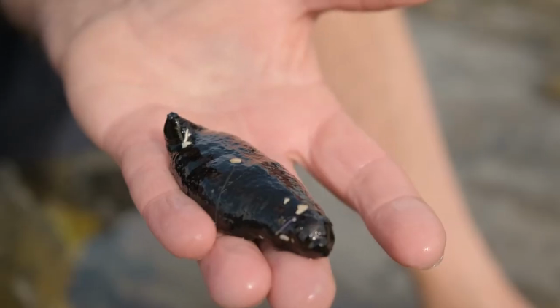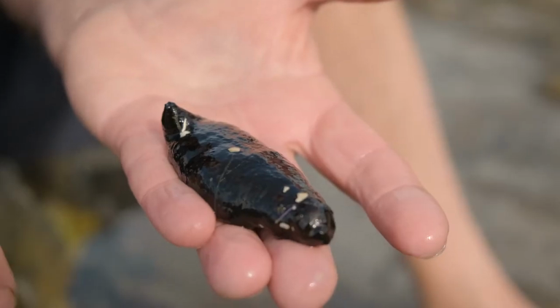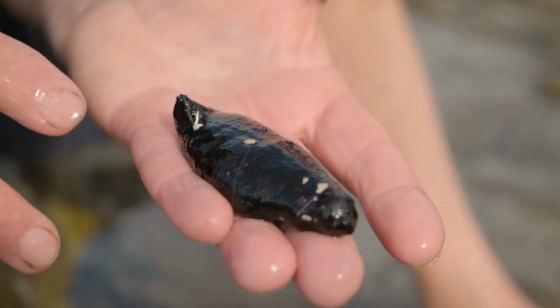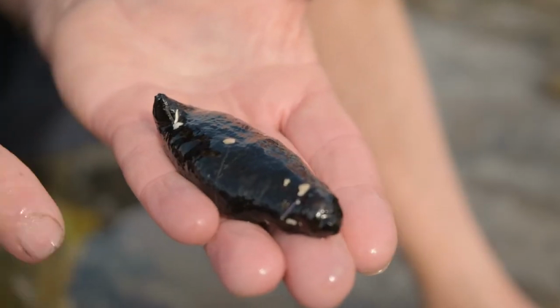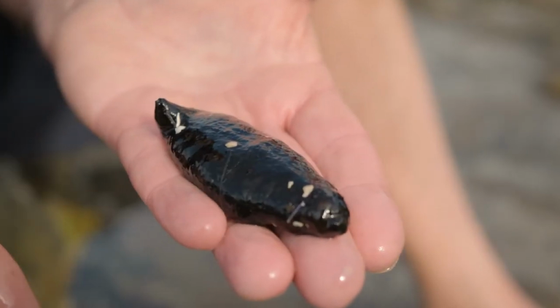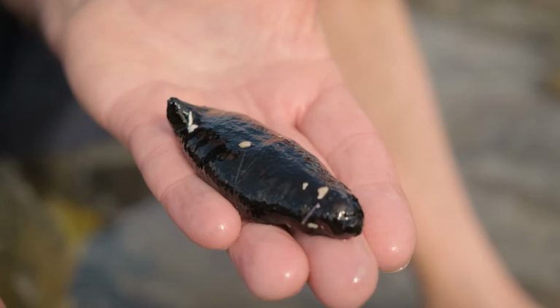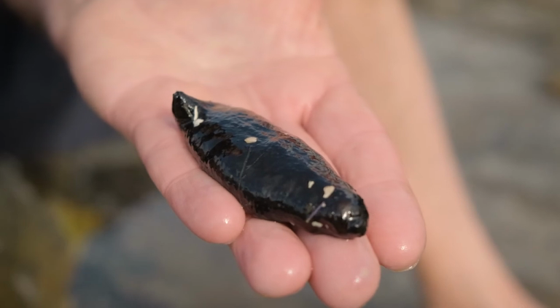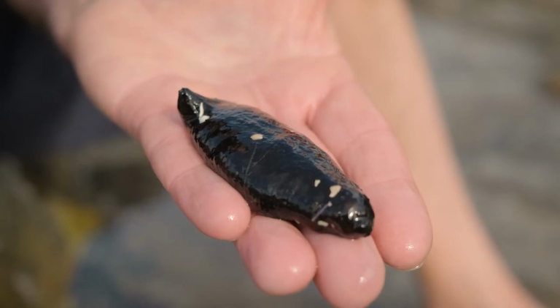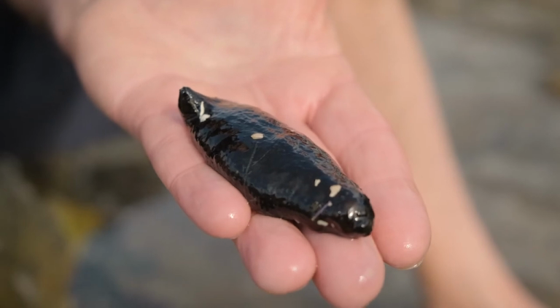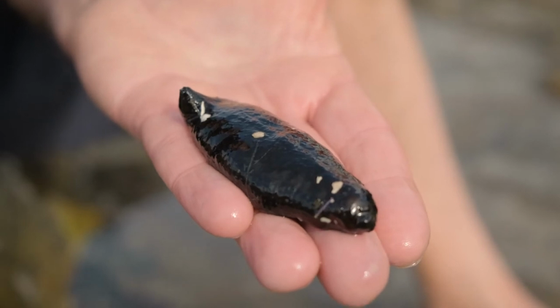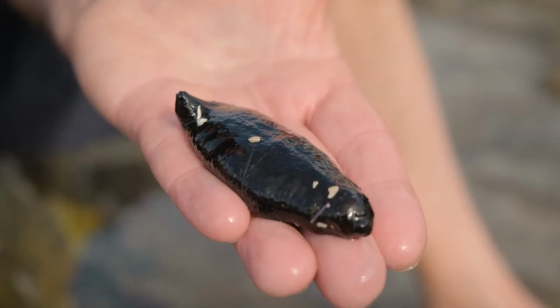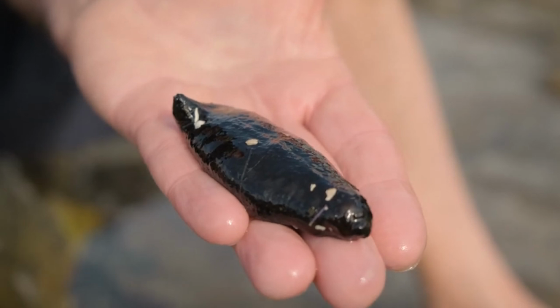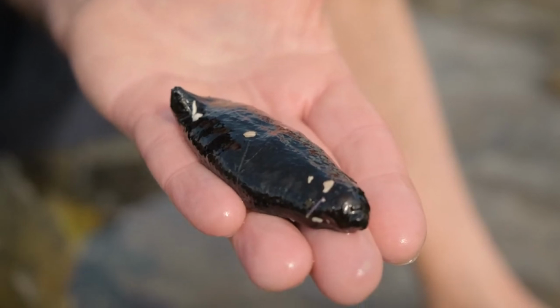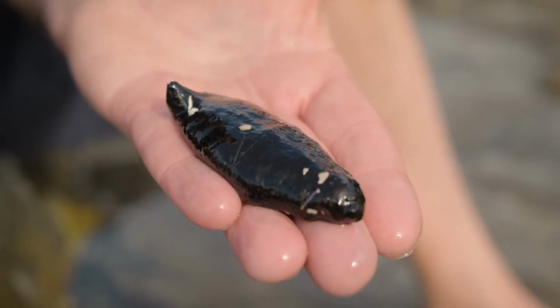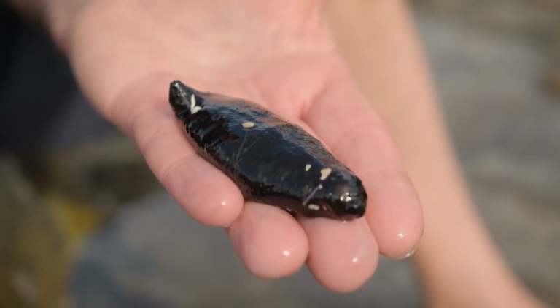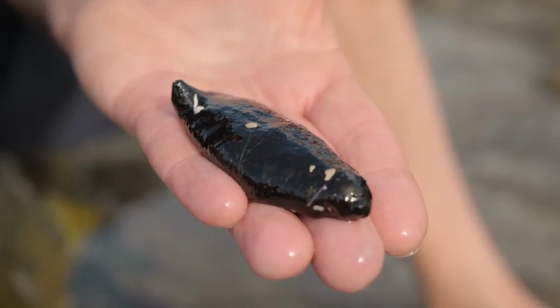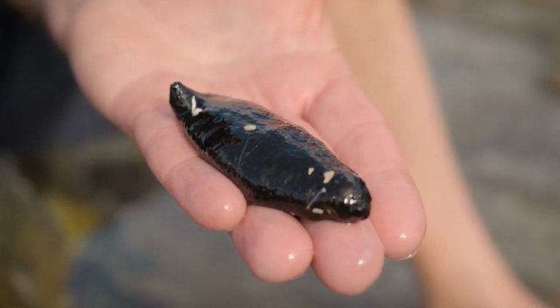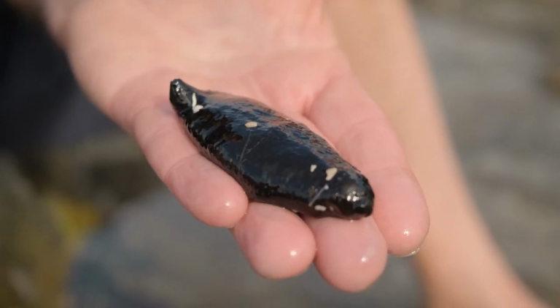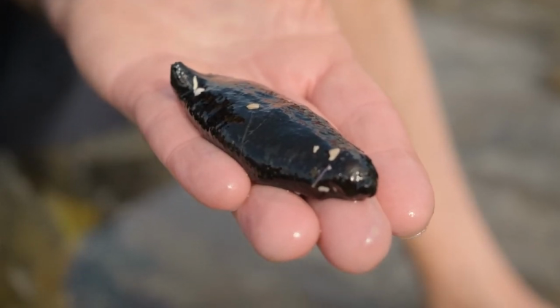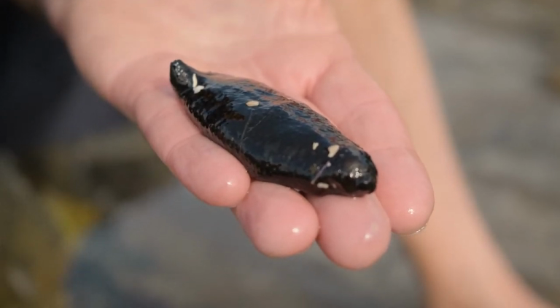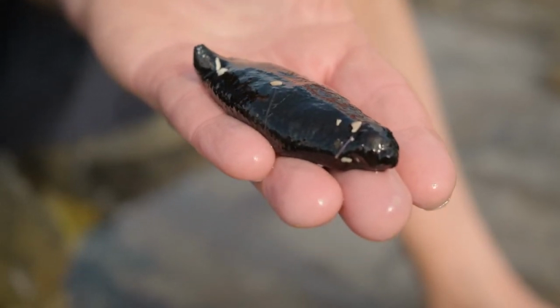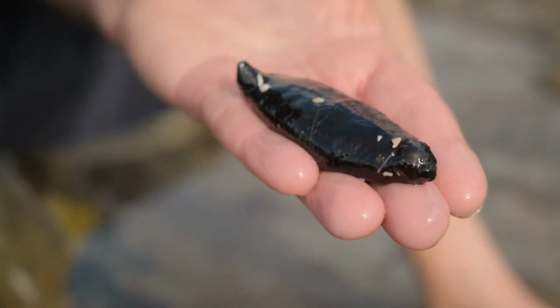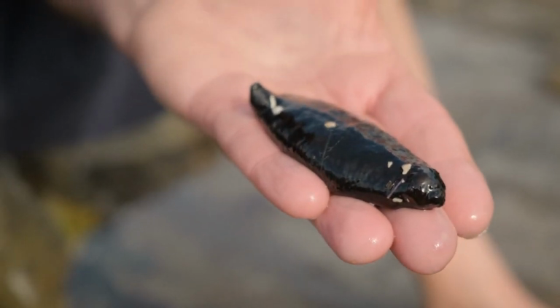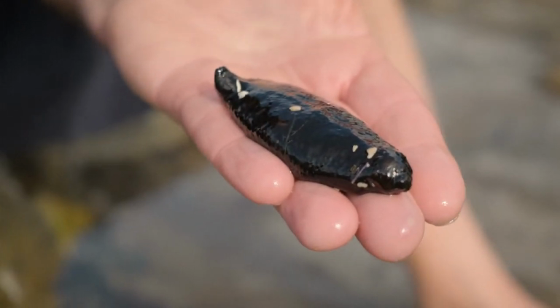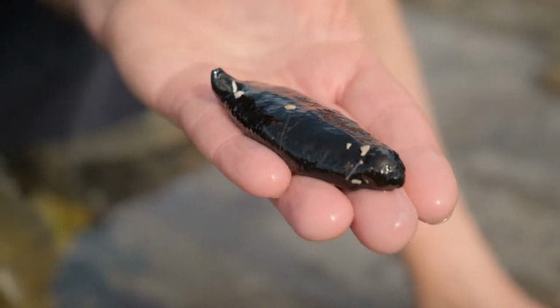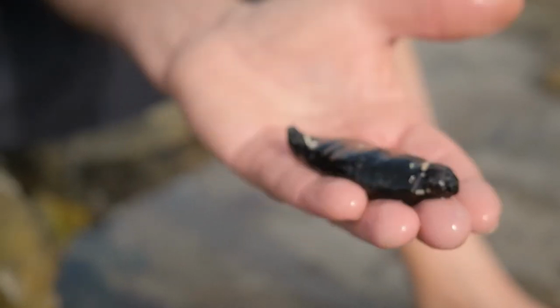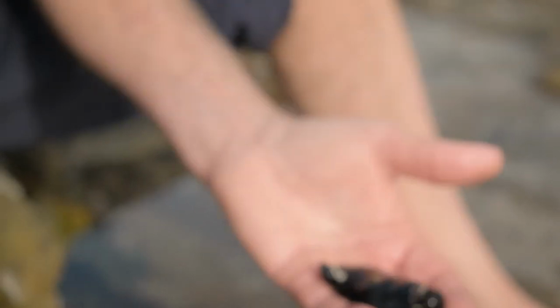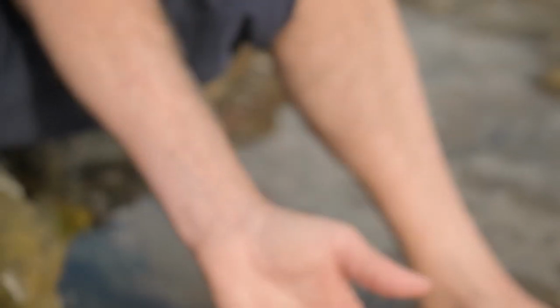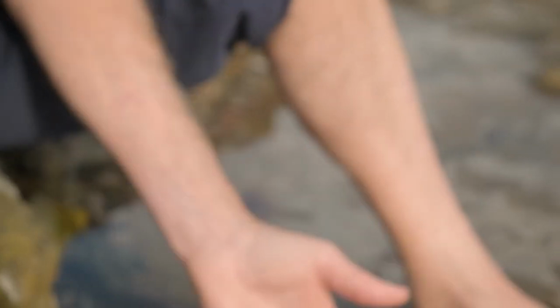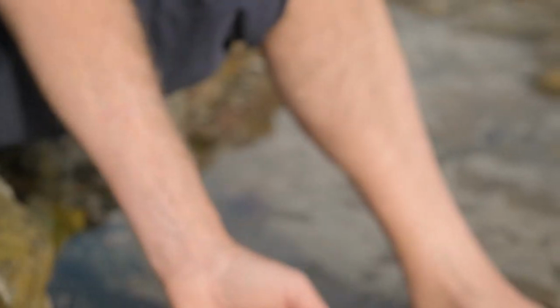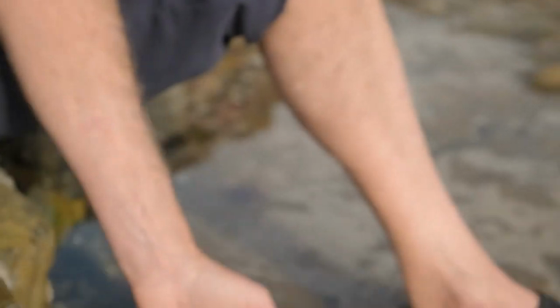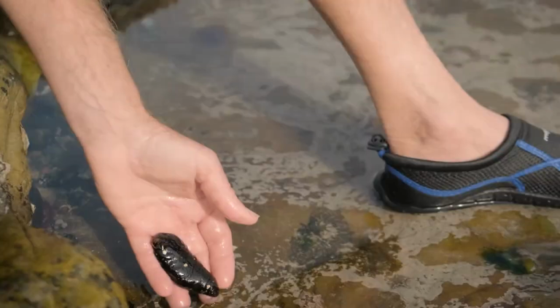The animal looks a little sad when it's out of the water, so I think we should gently put him back in his rock pool here.